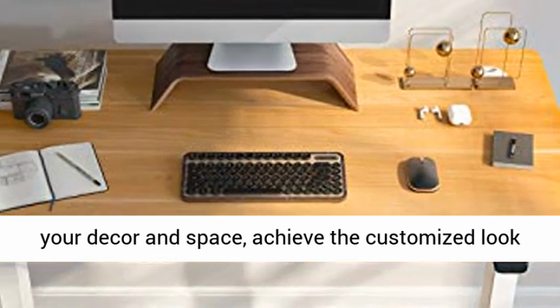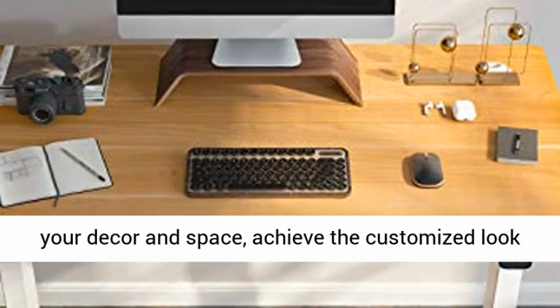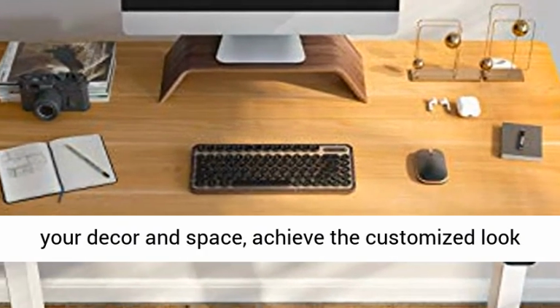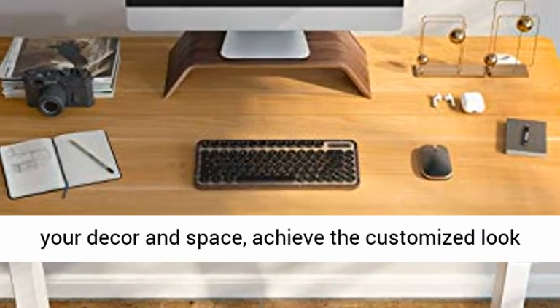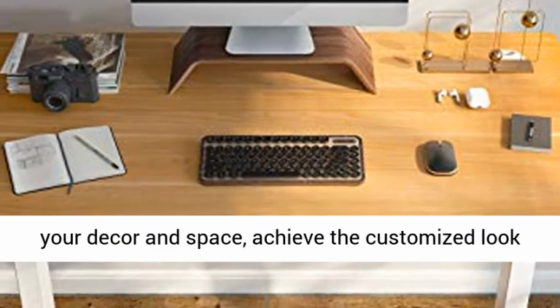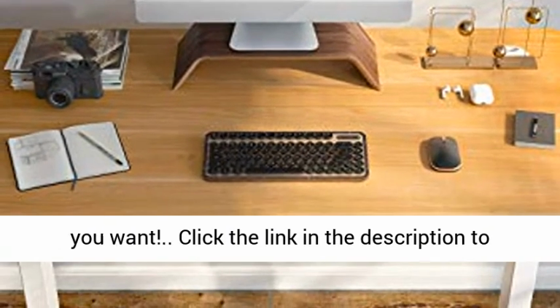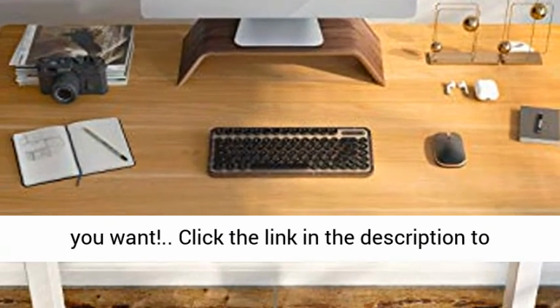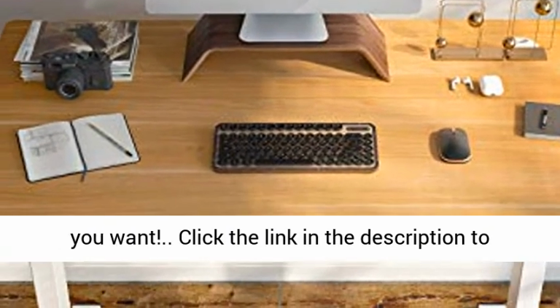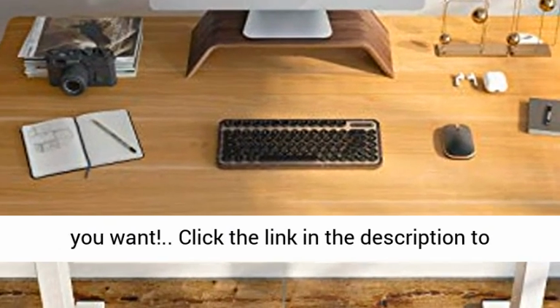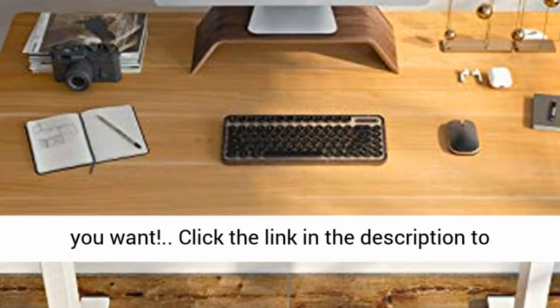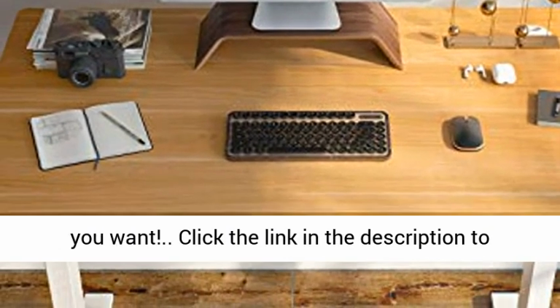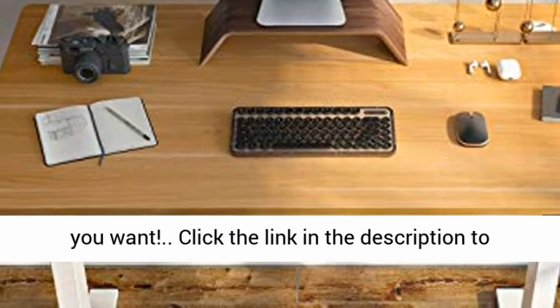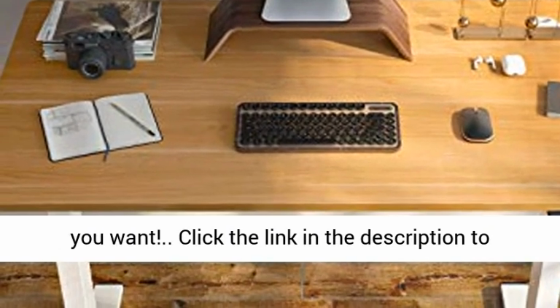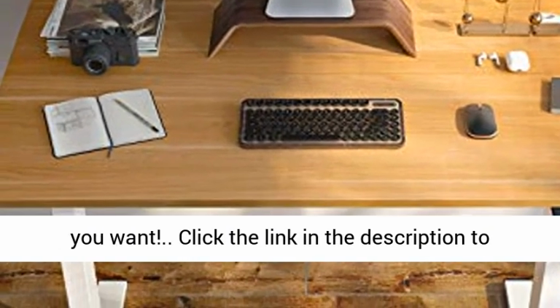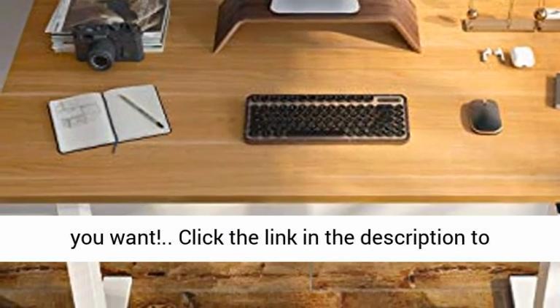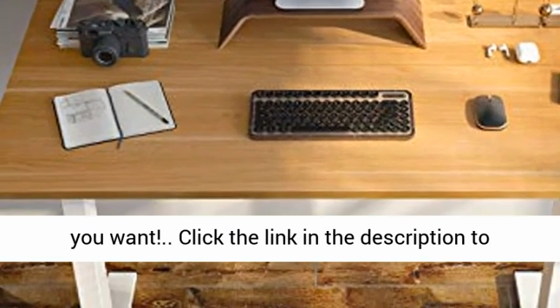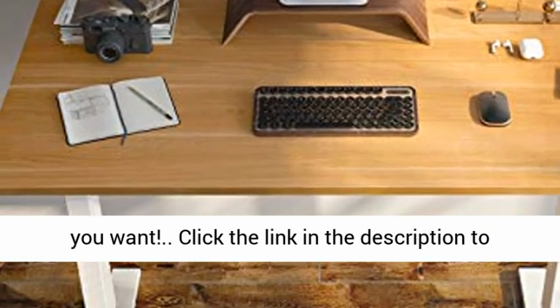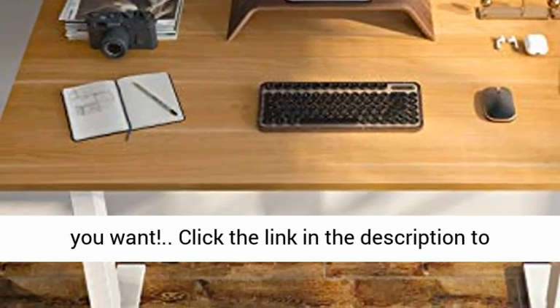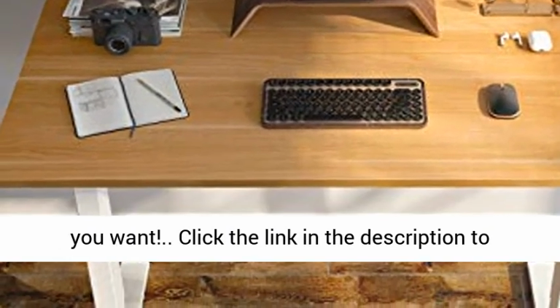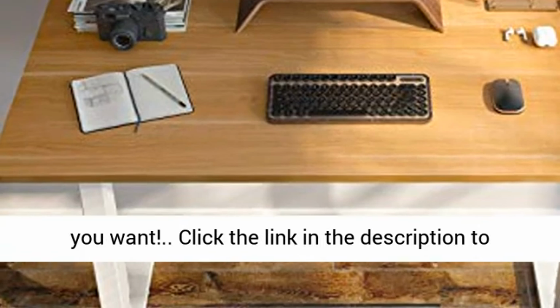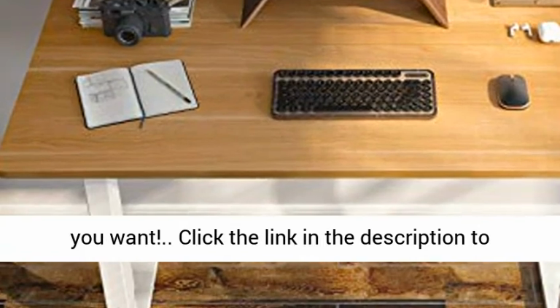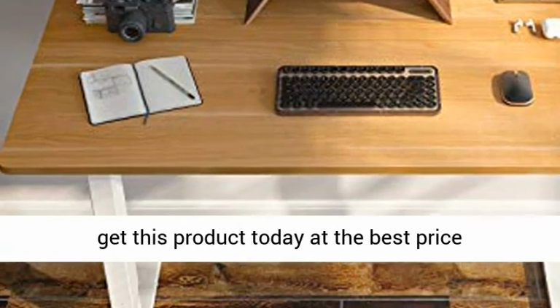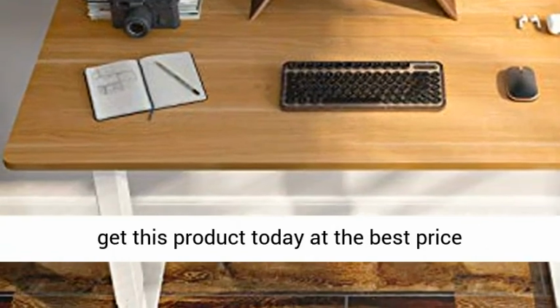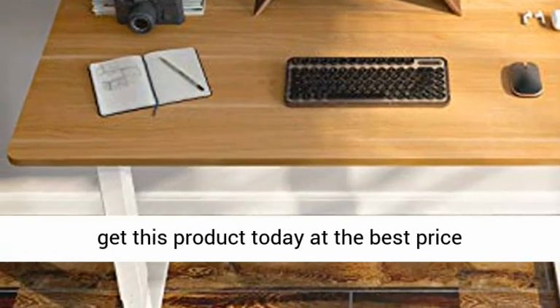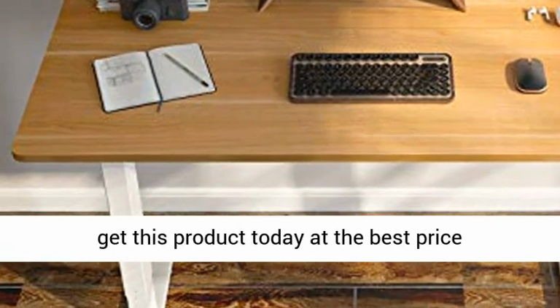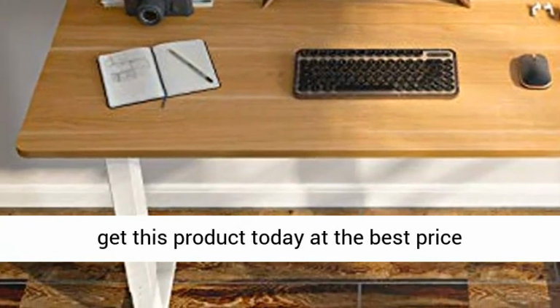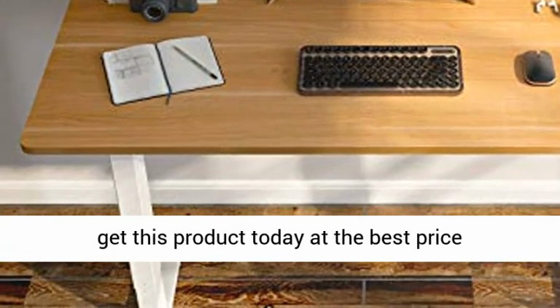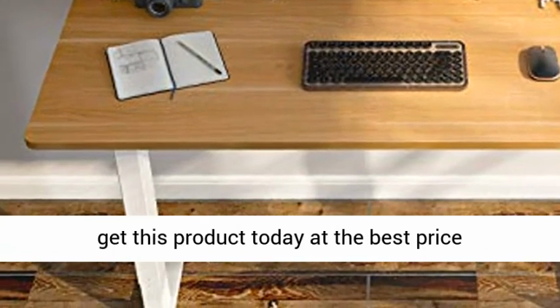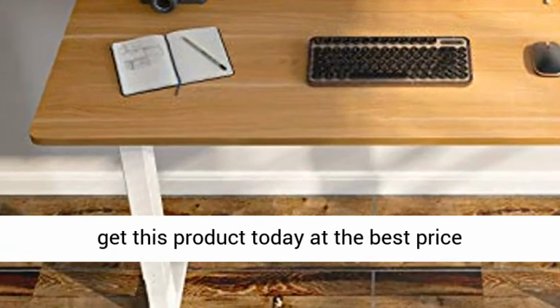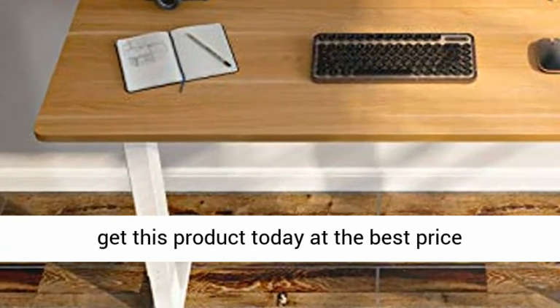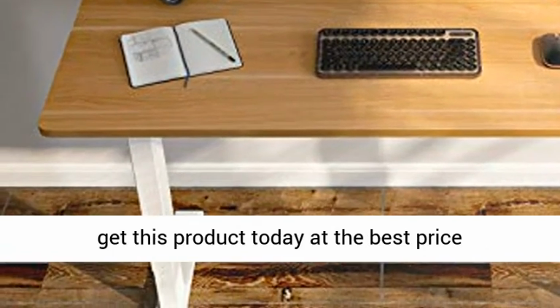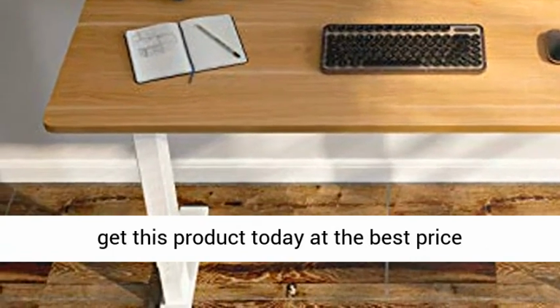Click the link in the description to get this product today at the best price.